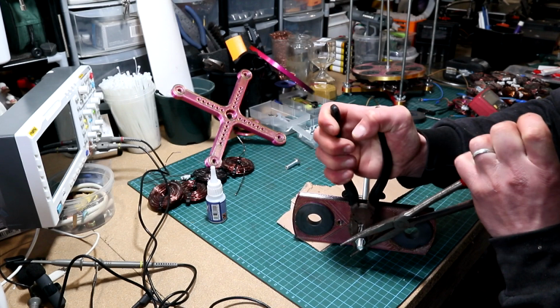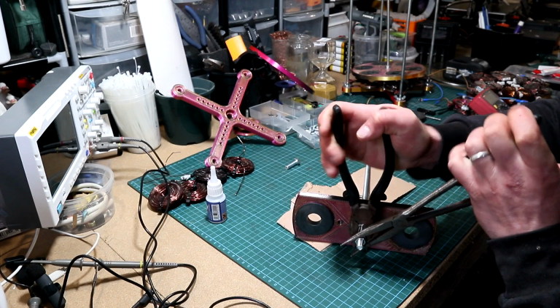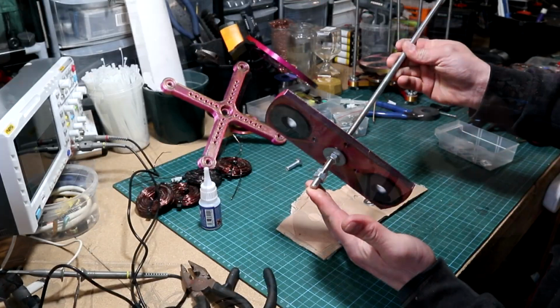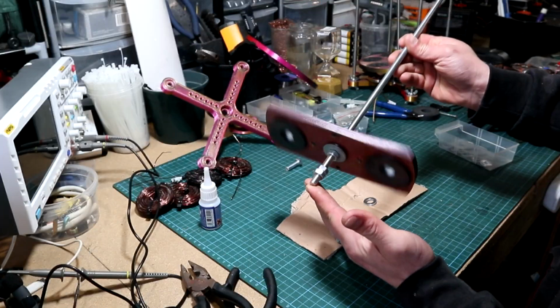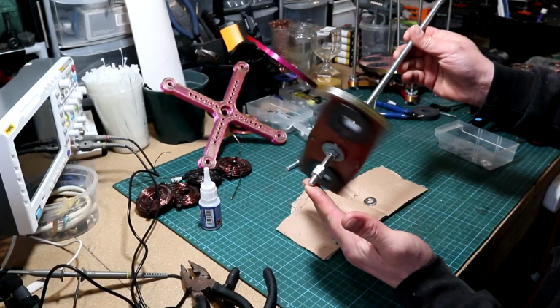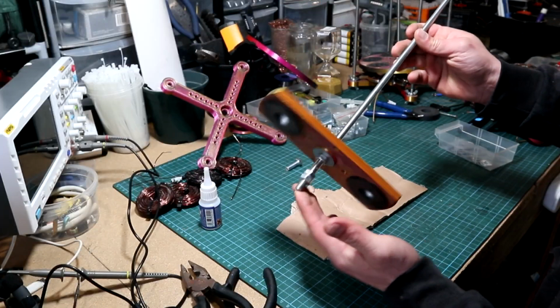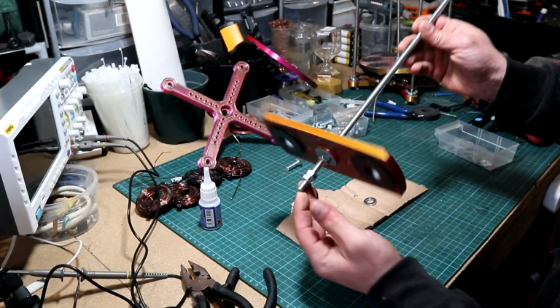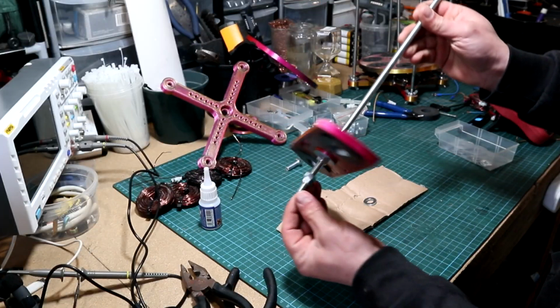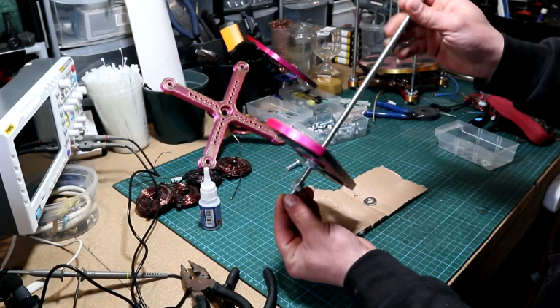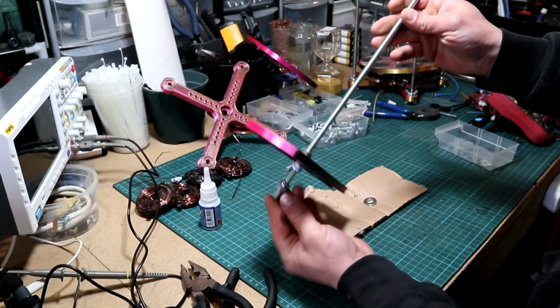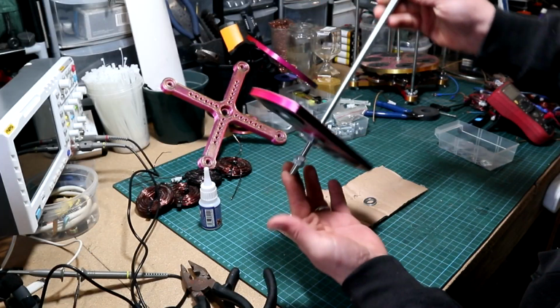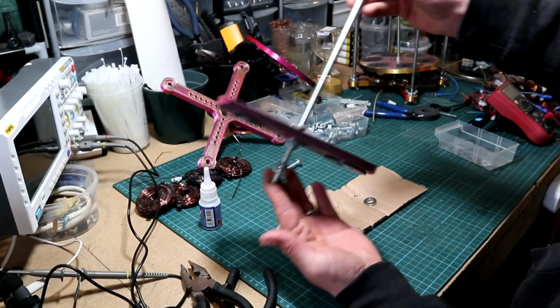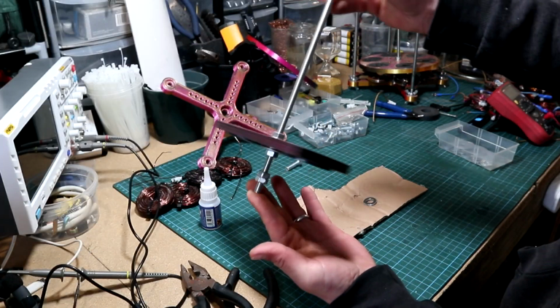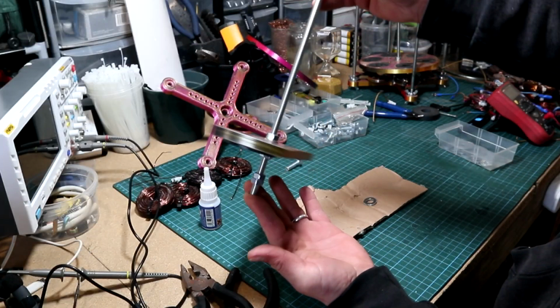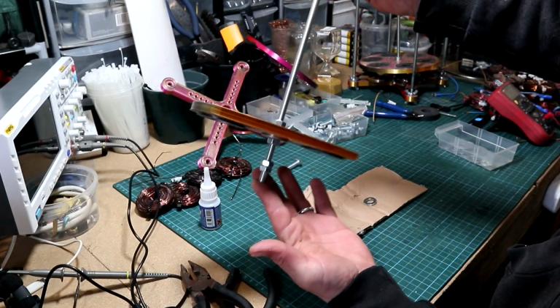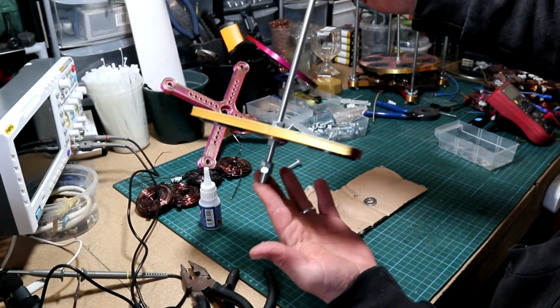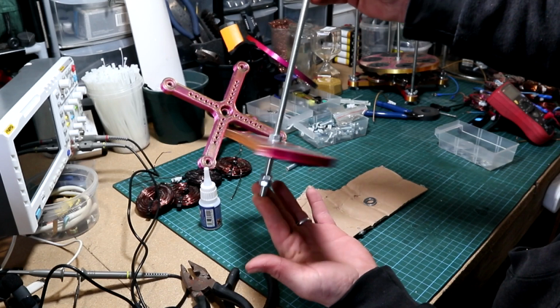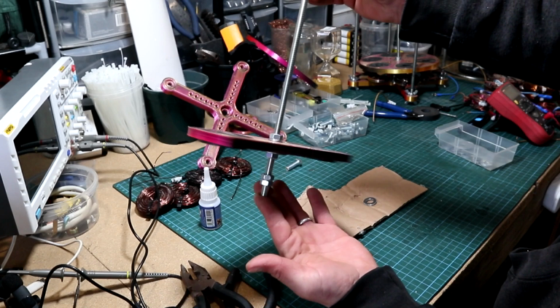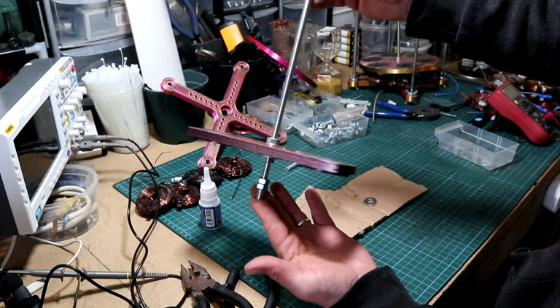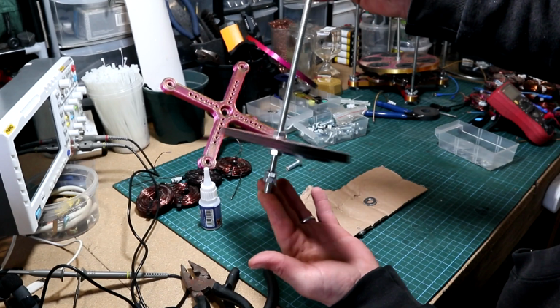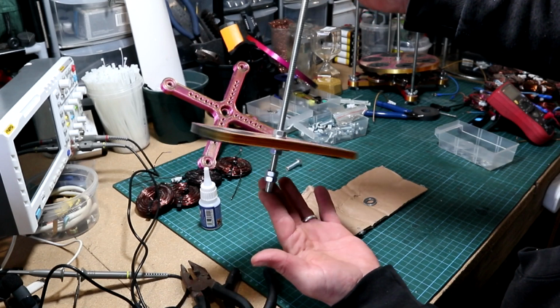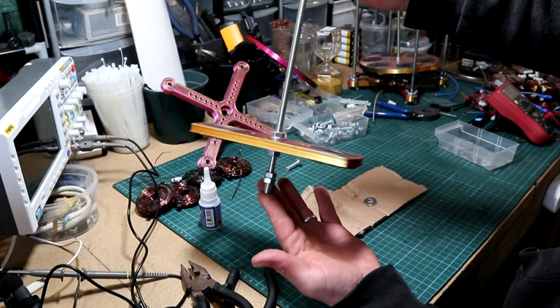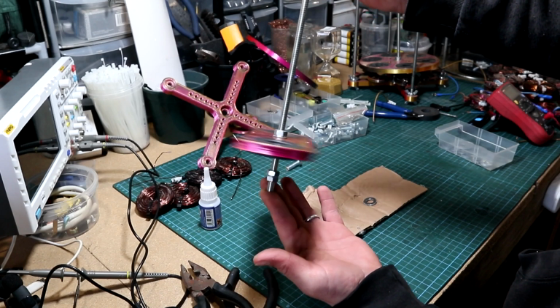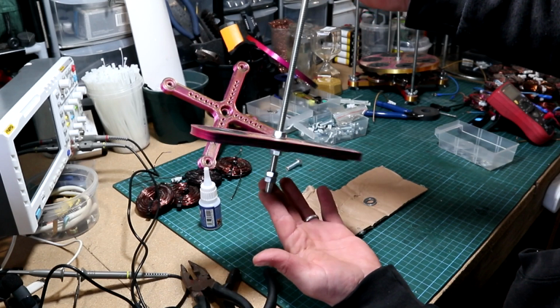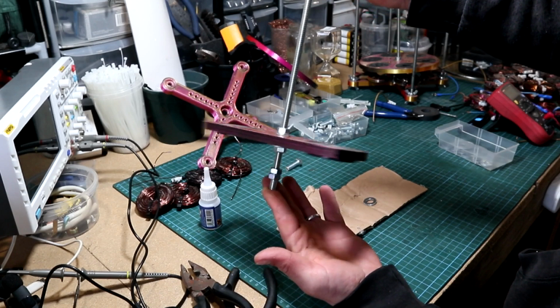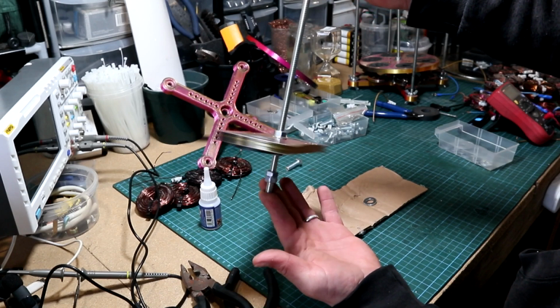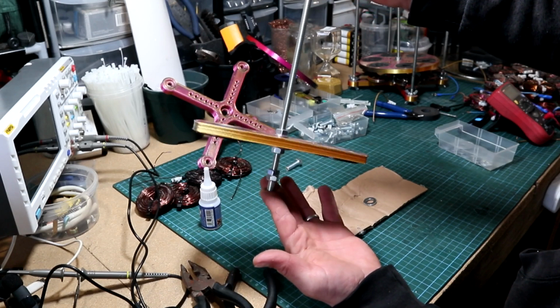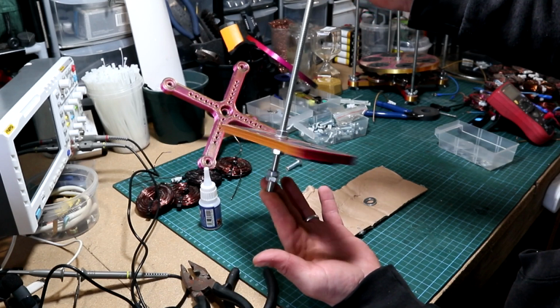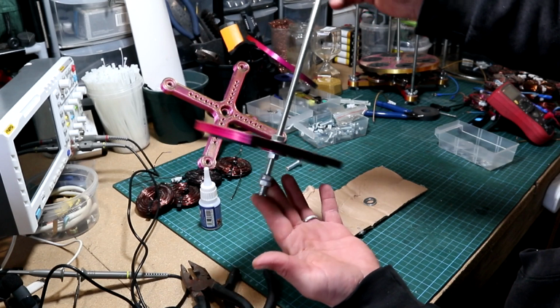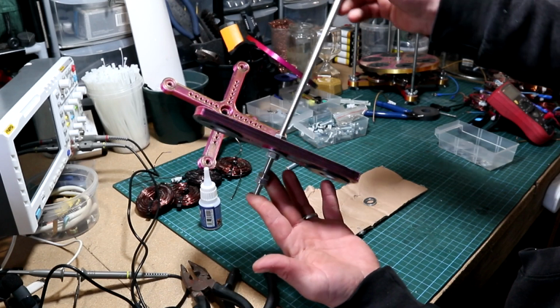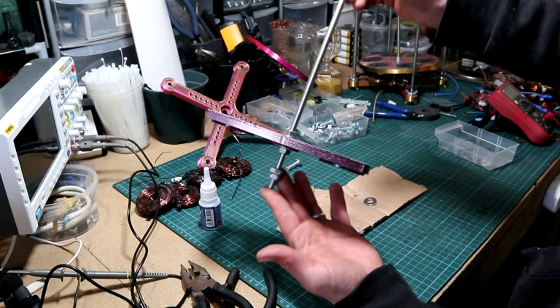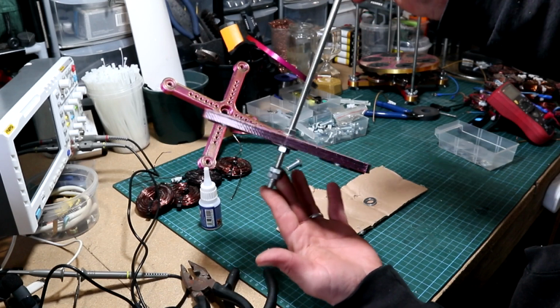After that I grabbed another 50 centimeter long threaded rod with a diameter of 8mm to start assembling the new rotor. After the new rotor was ready, we can start talking about how to make the two-phase system.